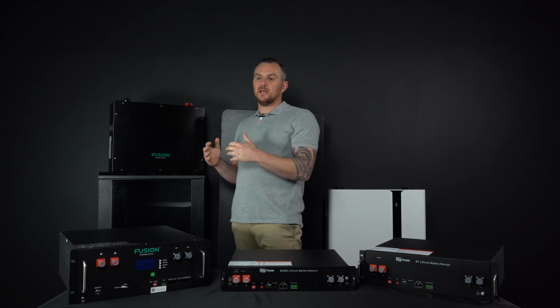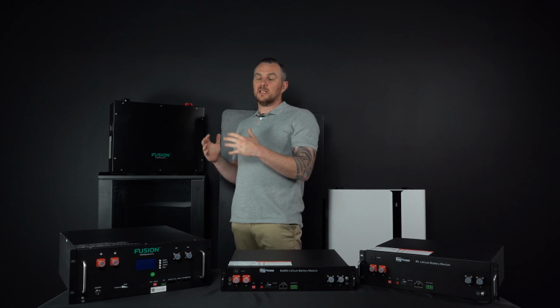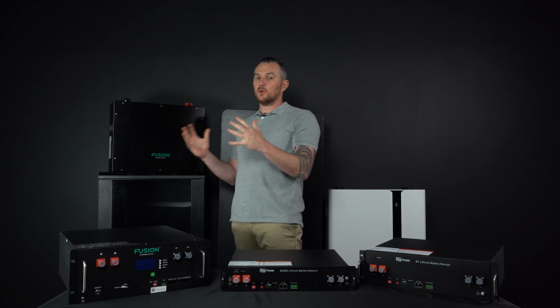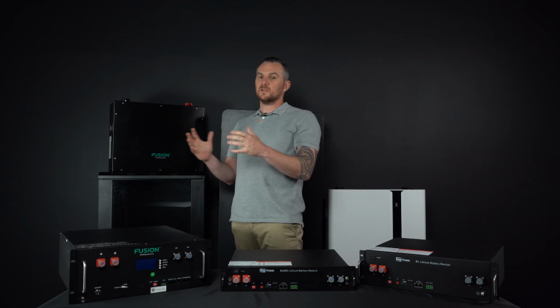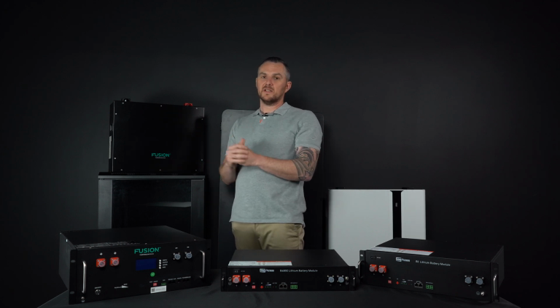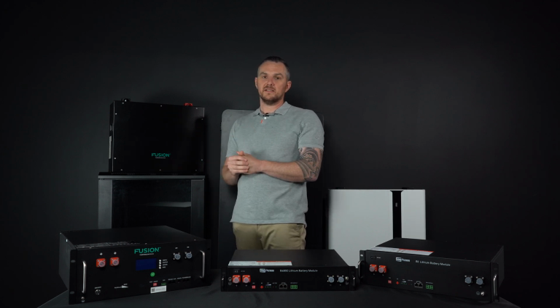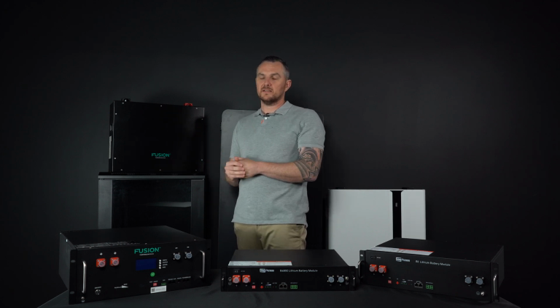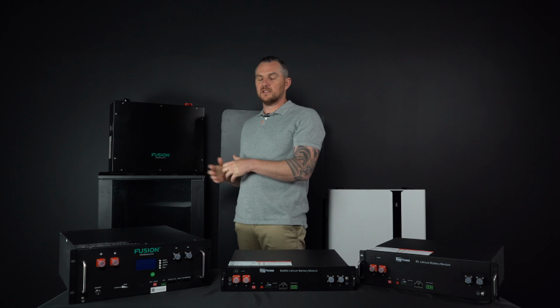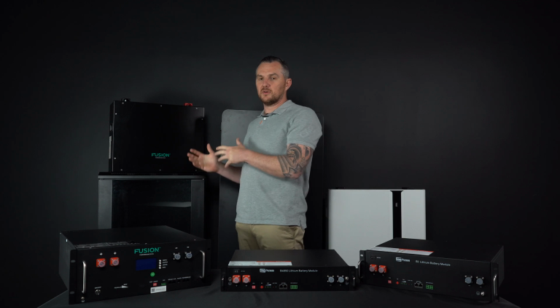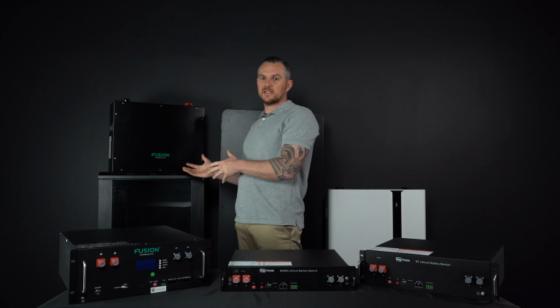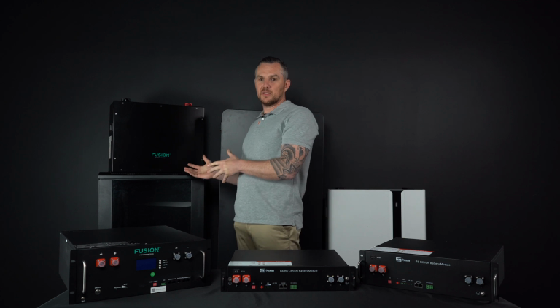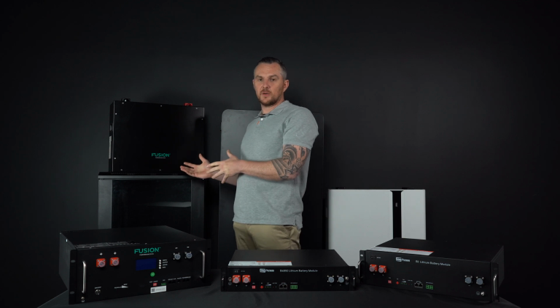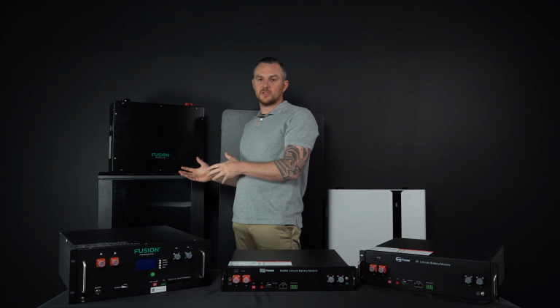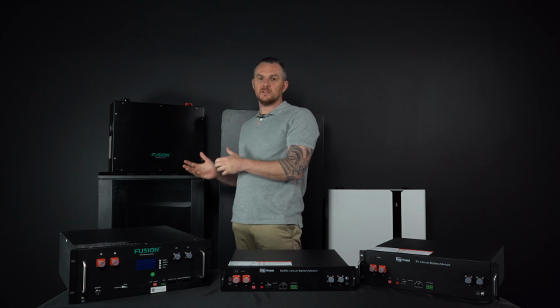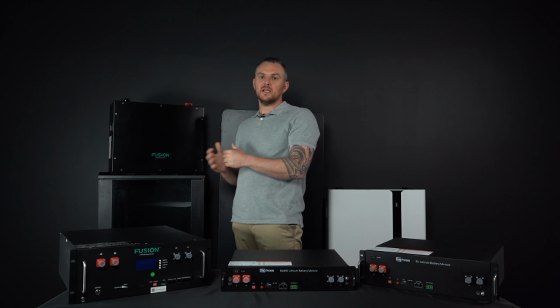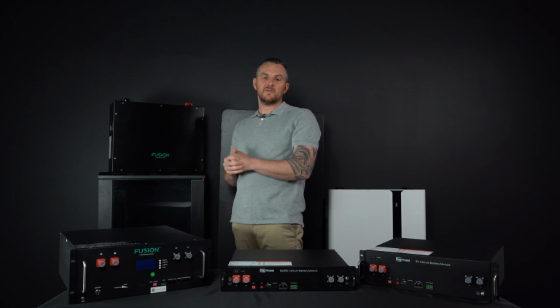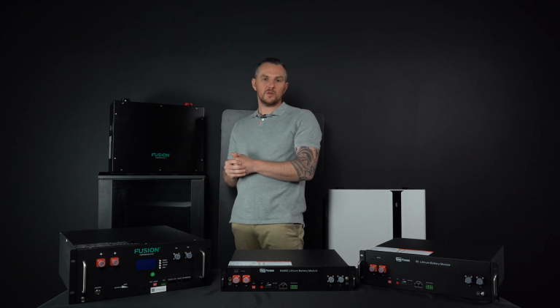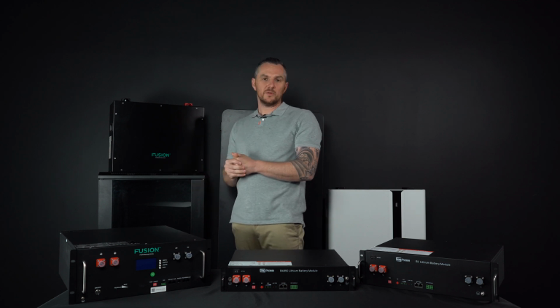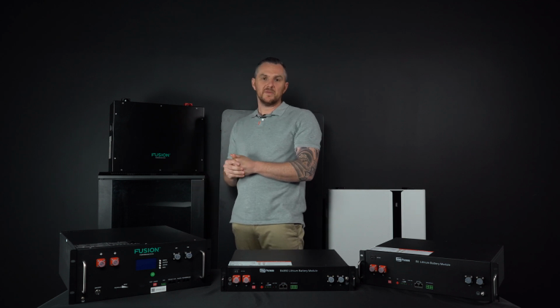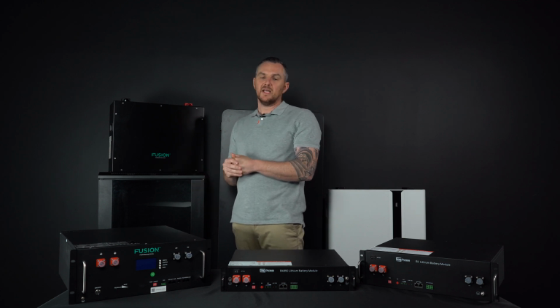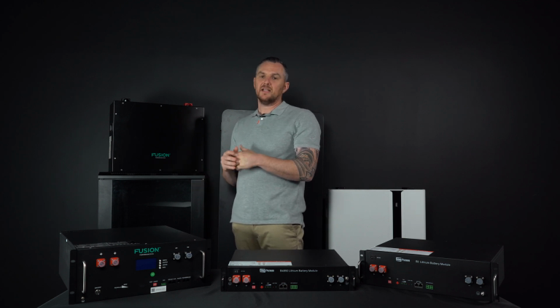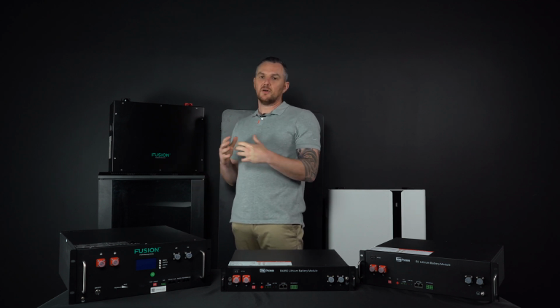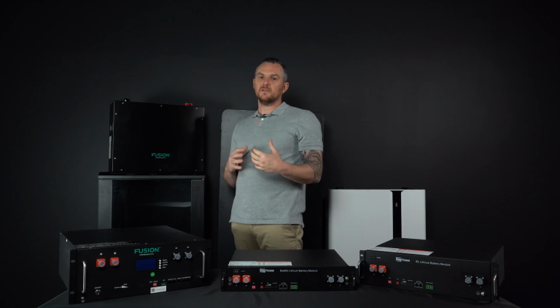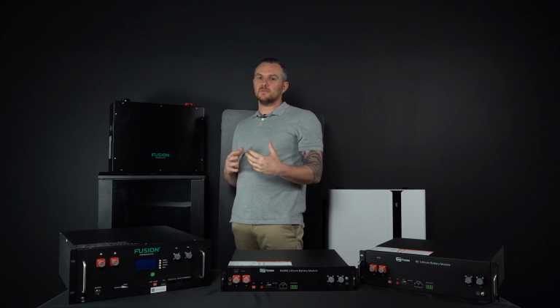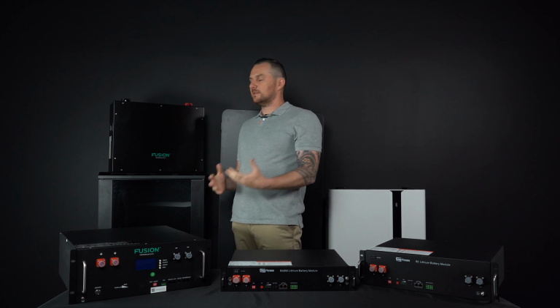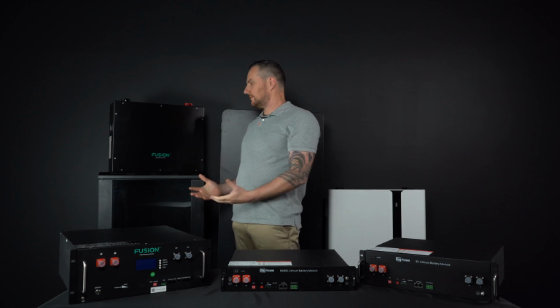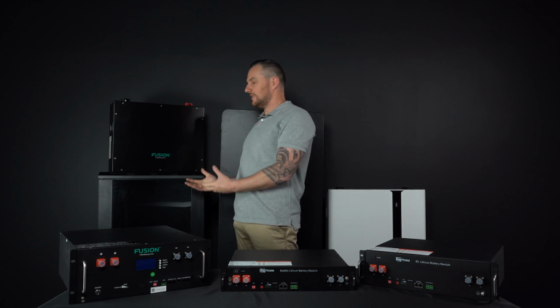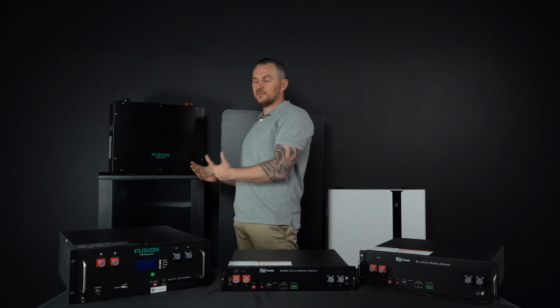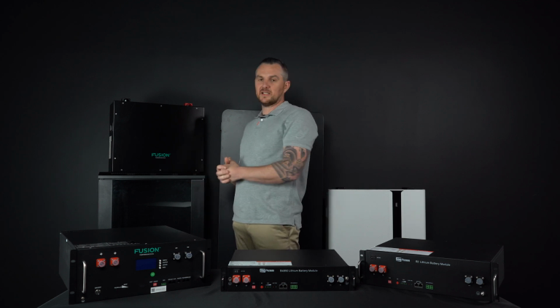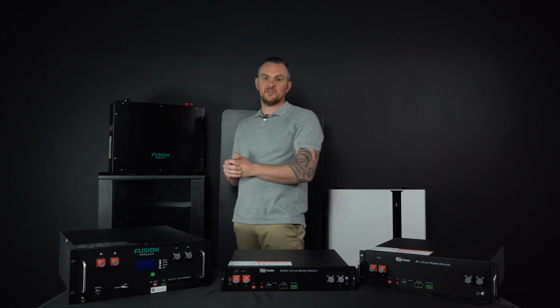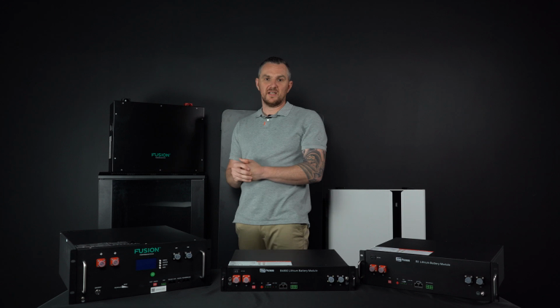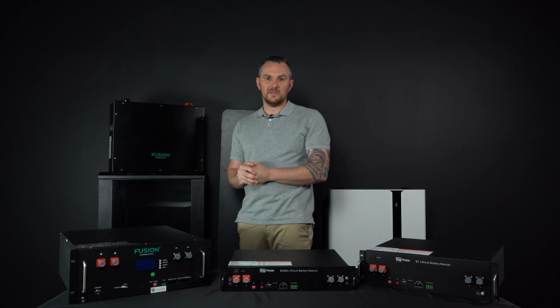The pros for these rack-mounted batteries: it's a great scalable option and it's affordable. The cons — well, it looks like a server cabinet.